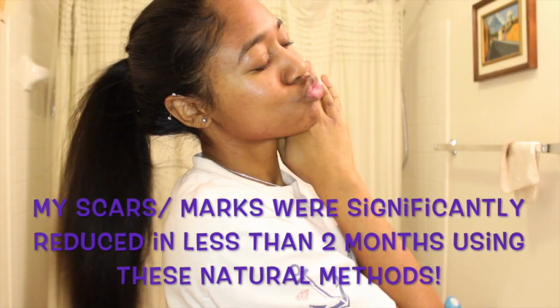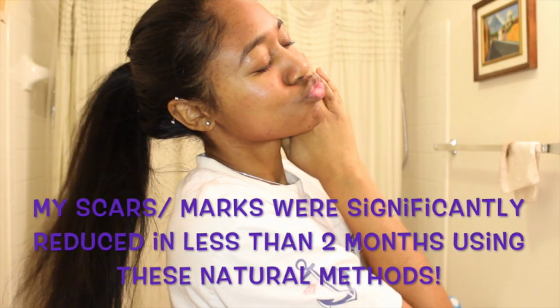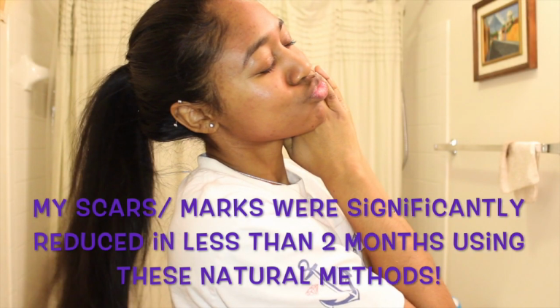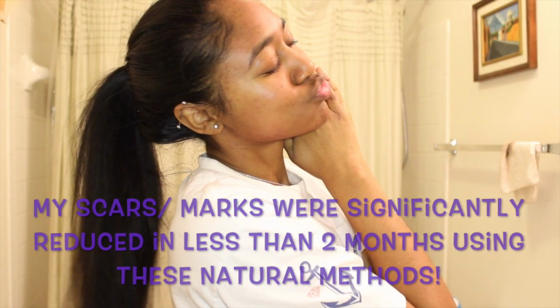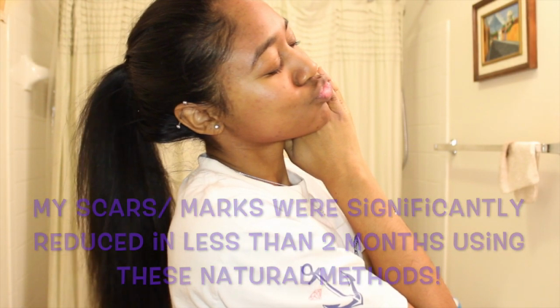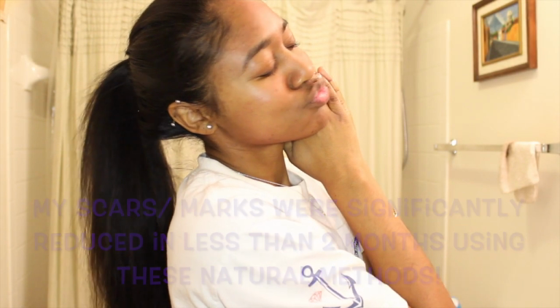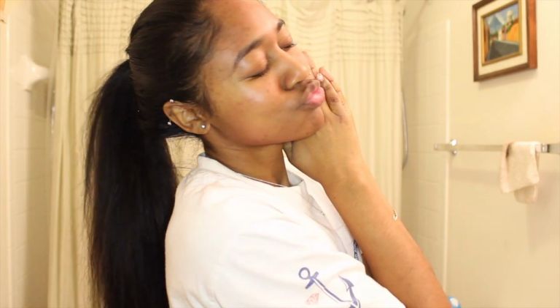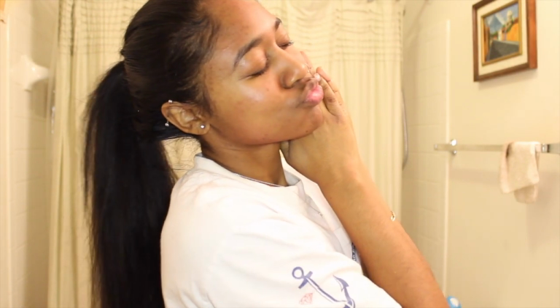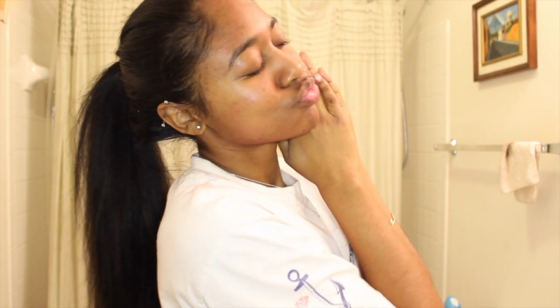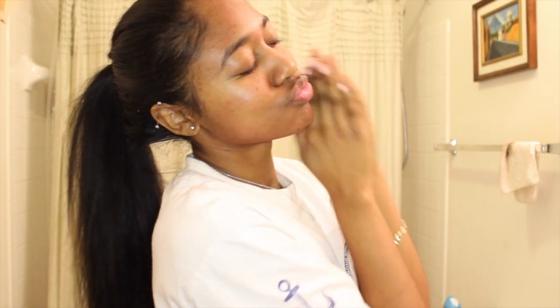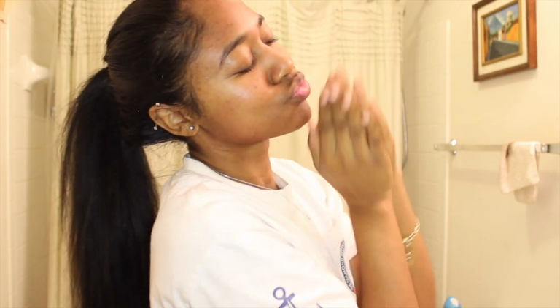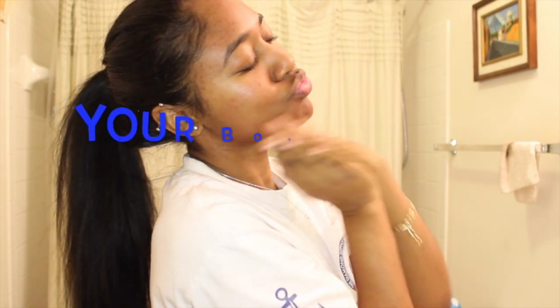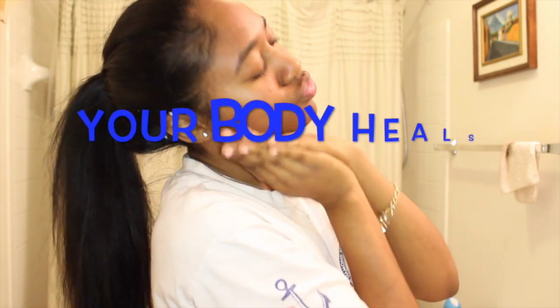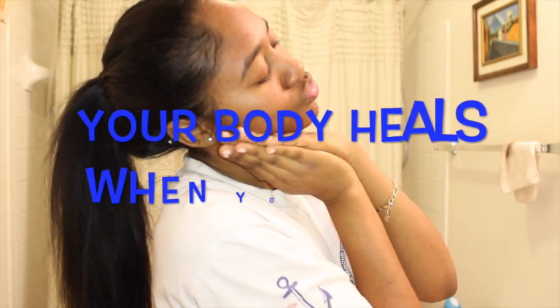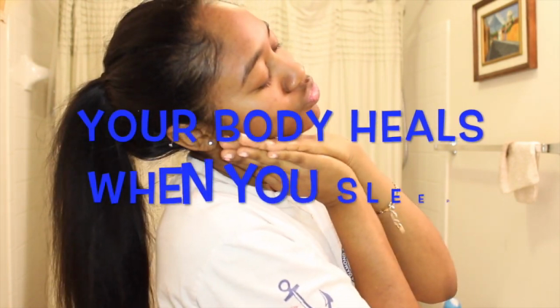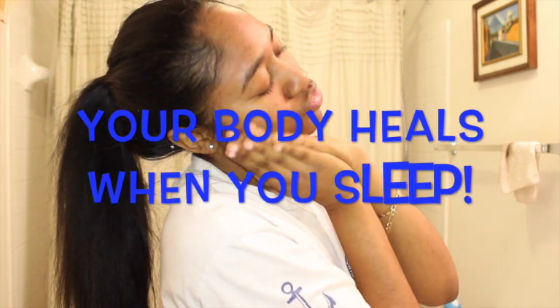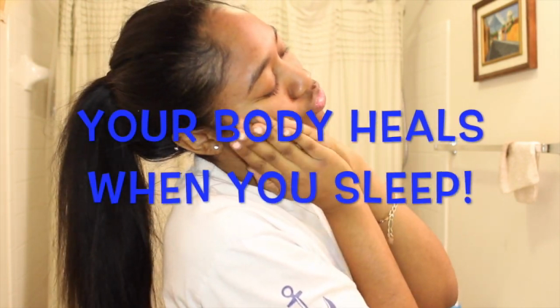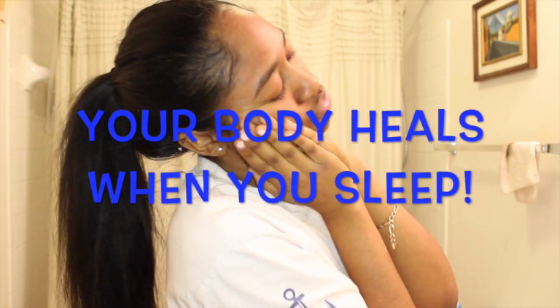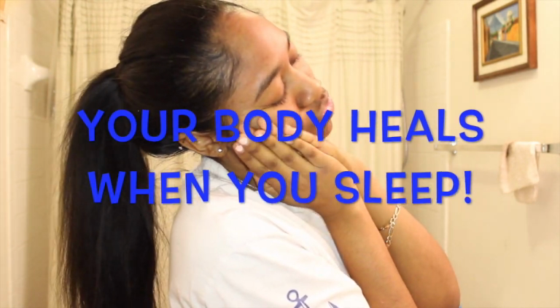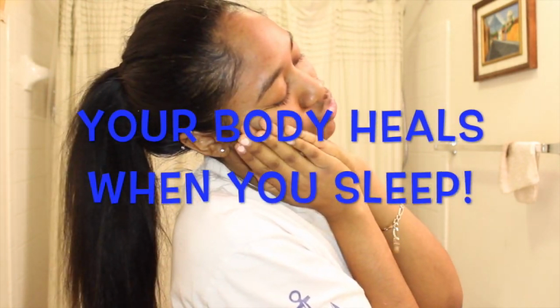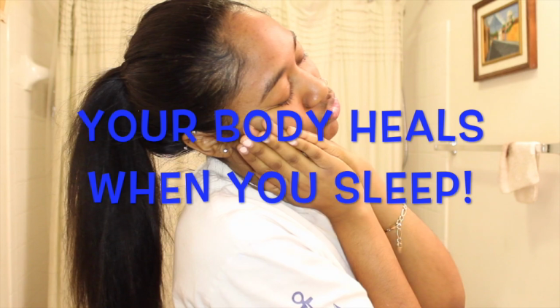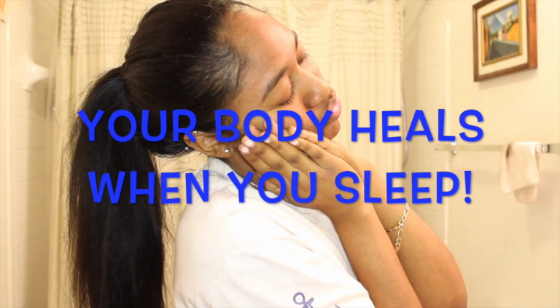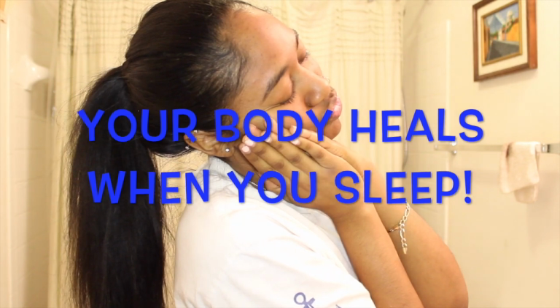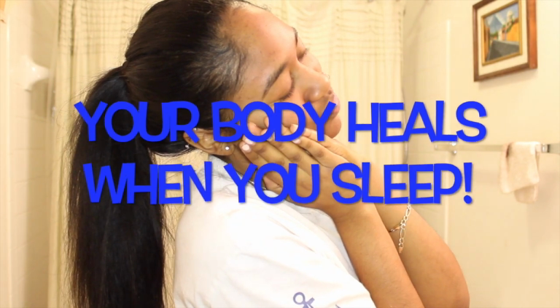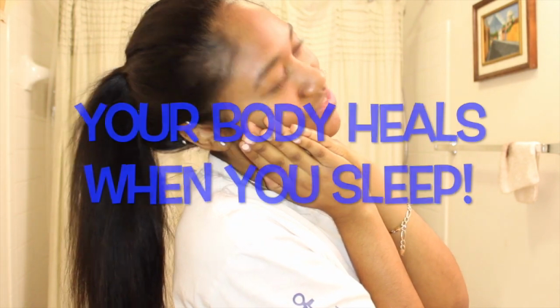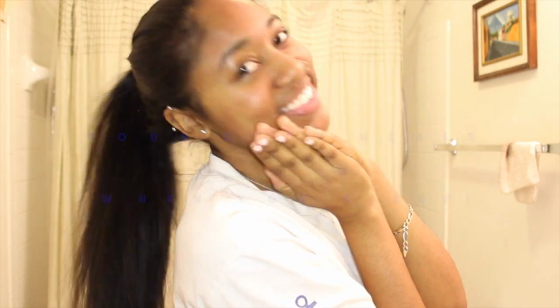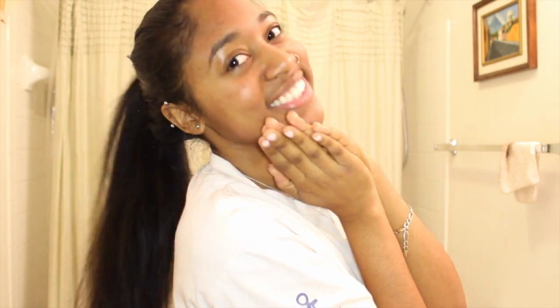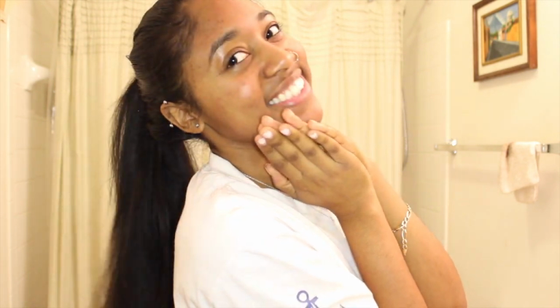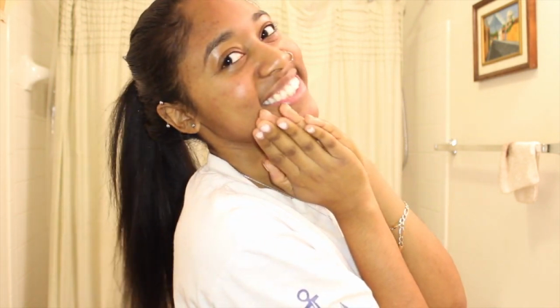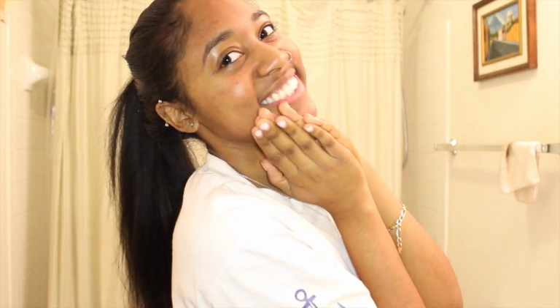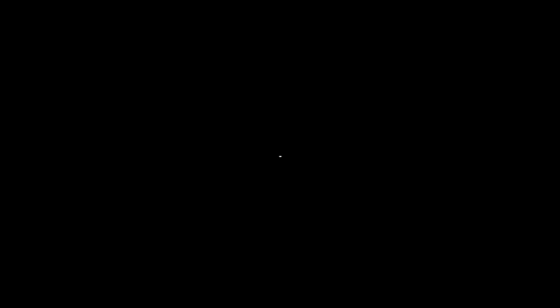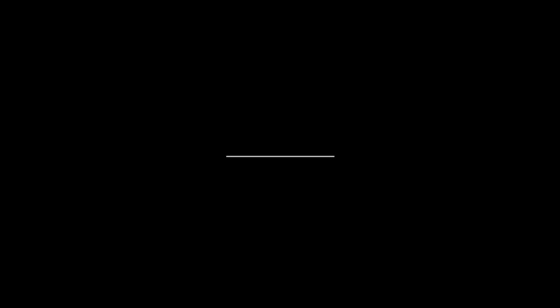It's also important to get a proper amount of sleep to allow your skin to repair and heal itself. I hope you guys enjoyed these tips. Bye!